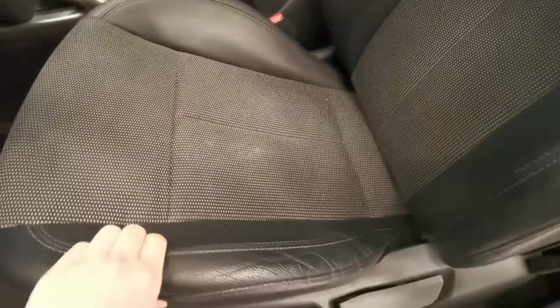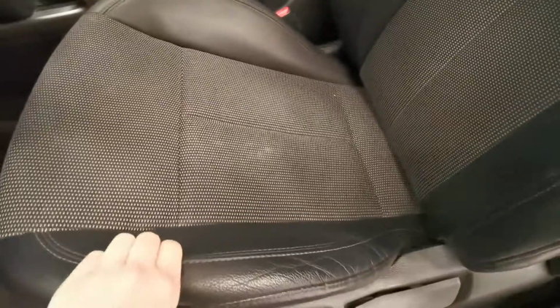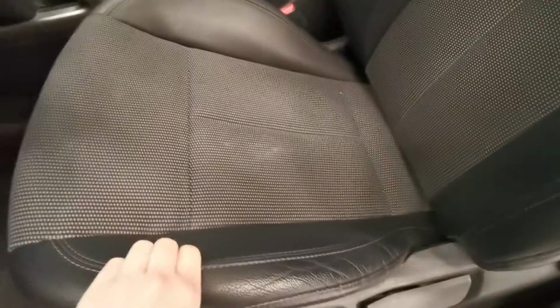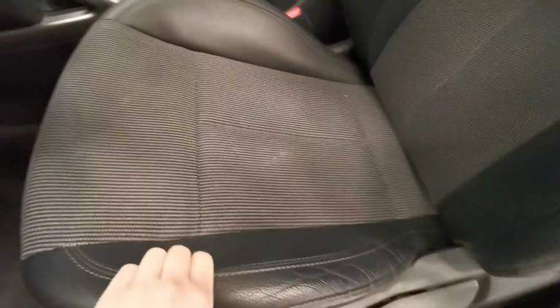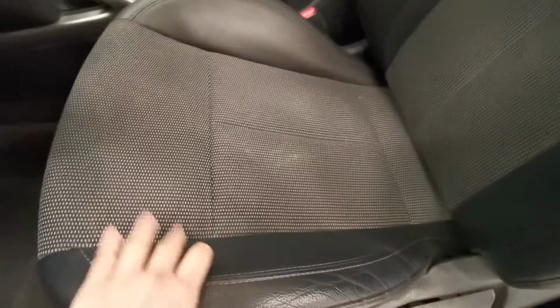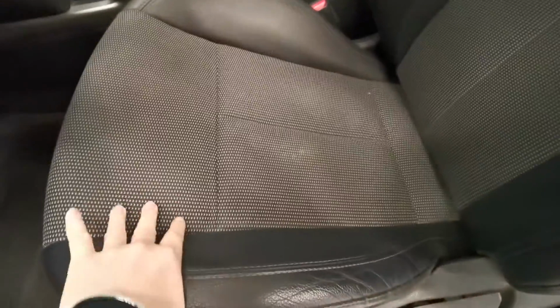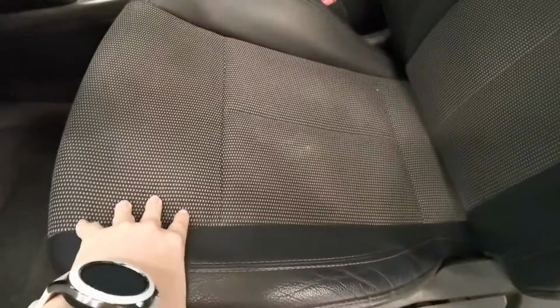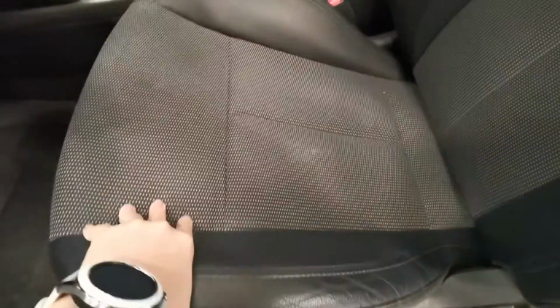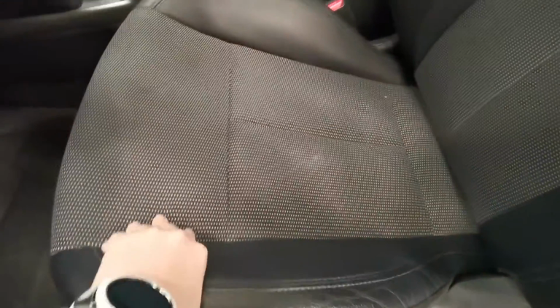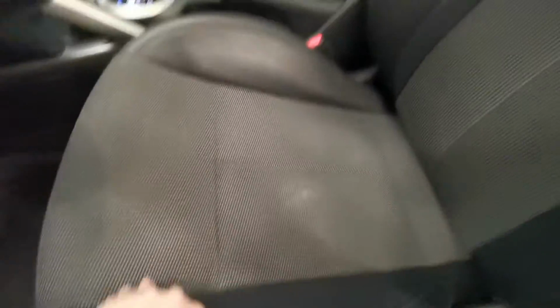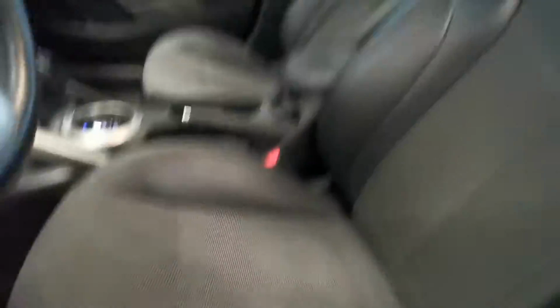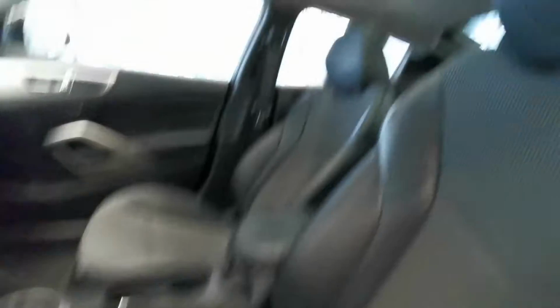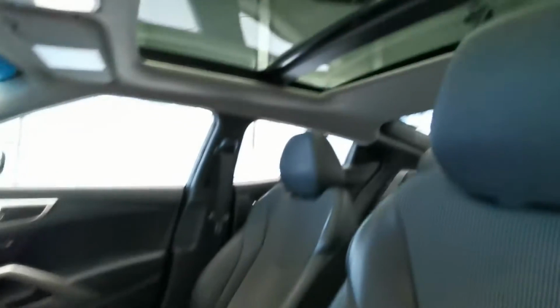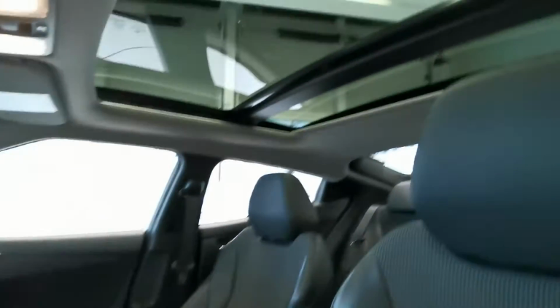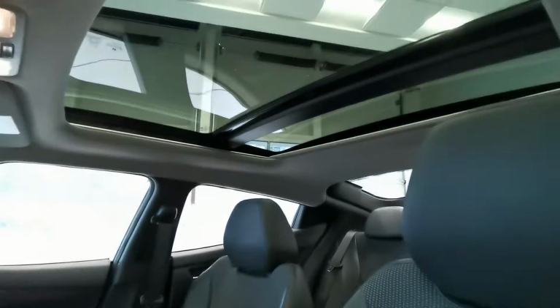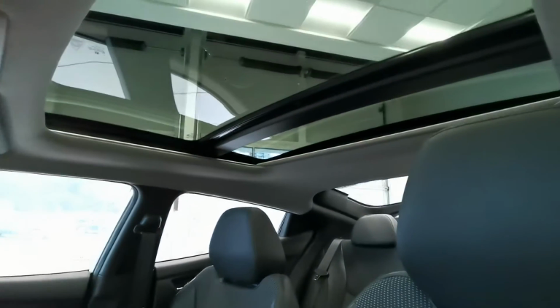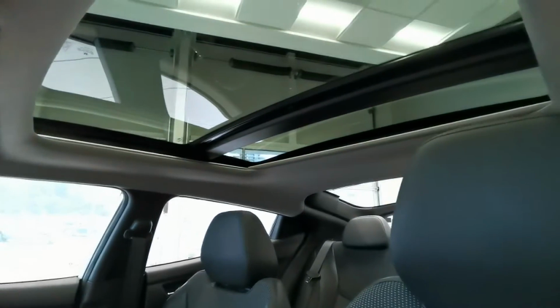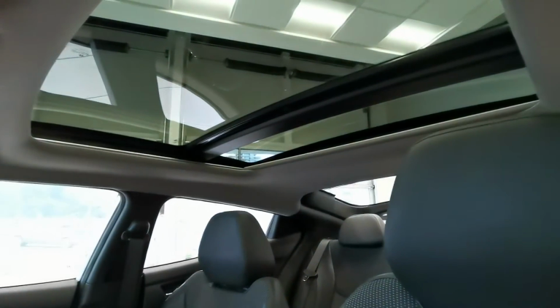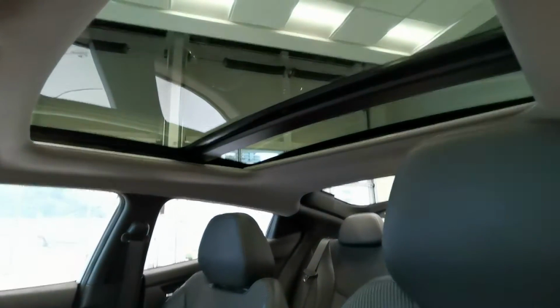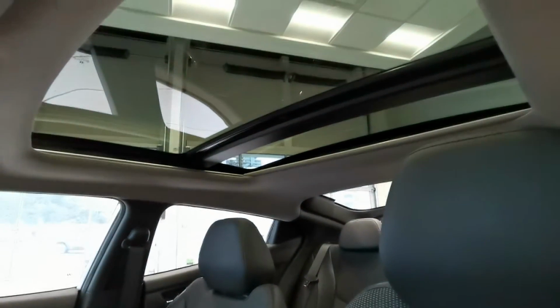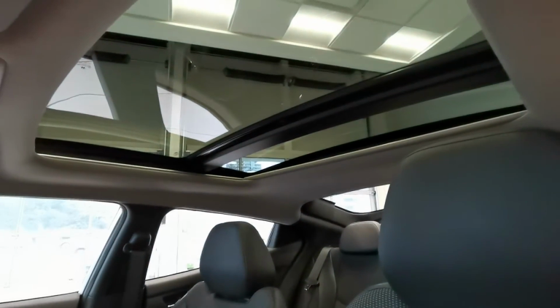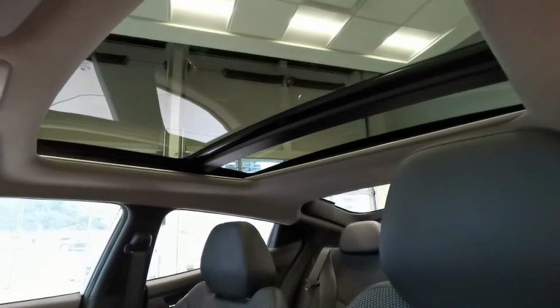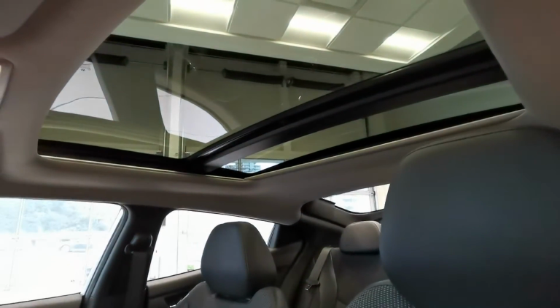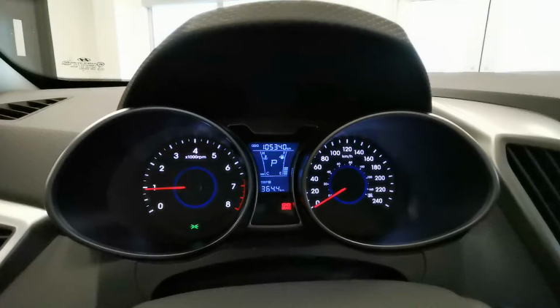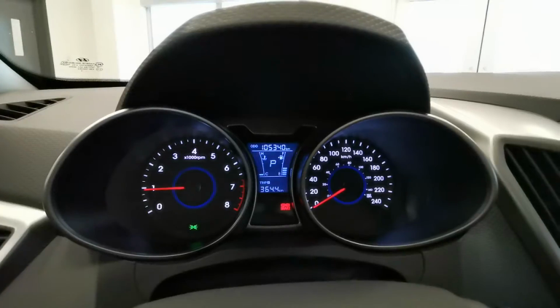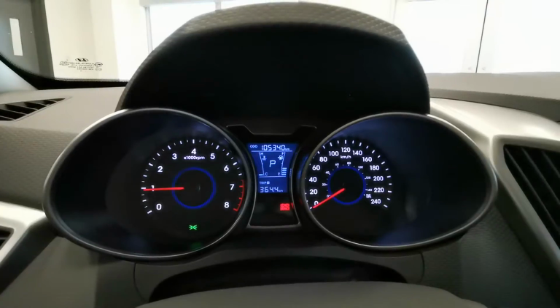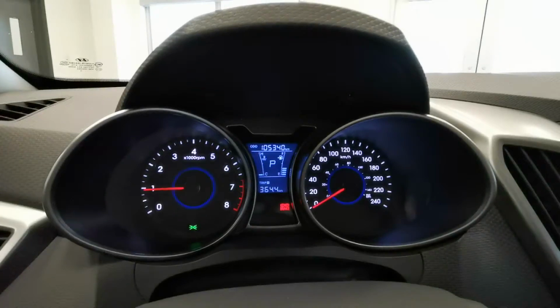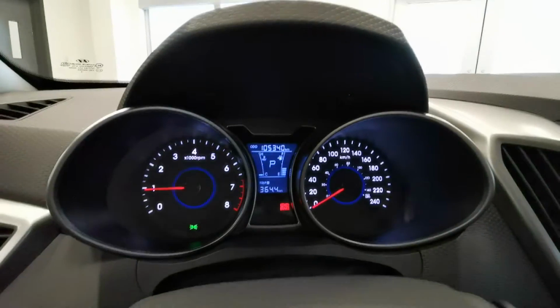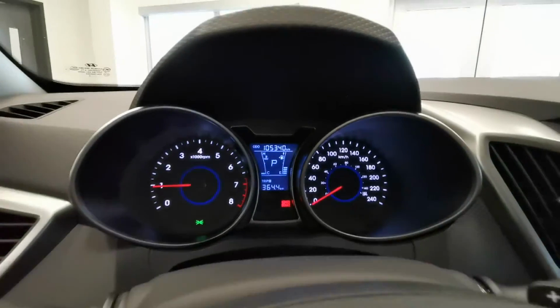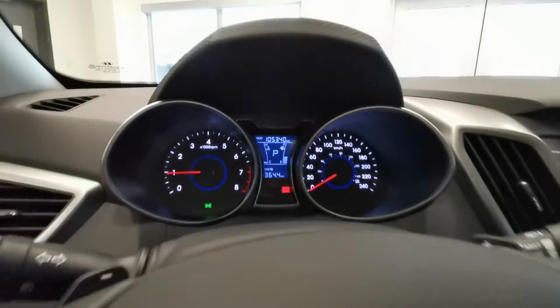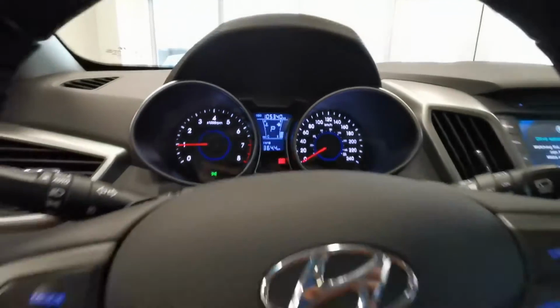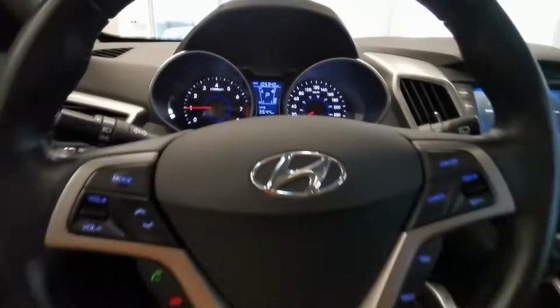Fabric and leather combined seats, a really big sunroof. Here is the dash panel.